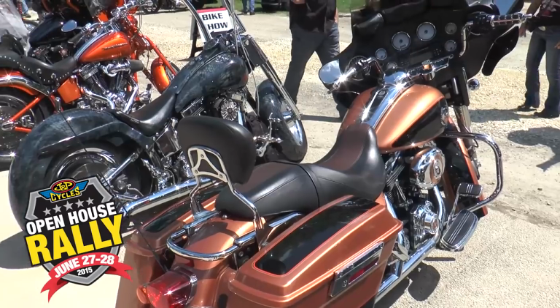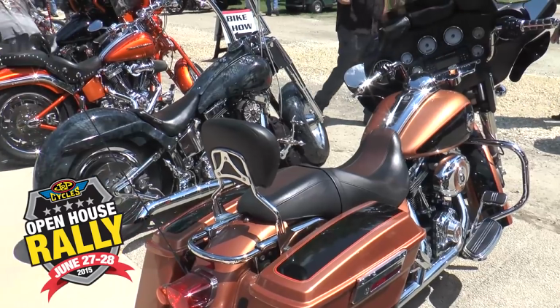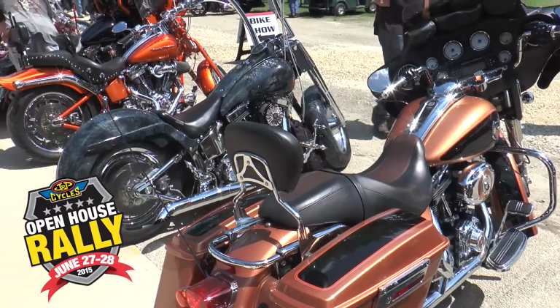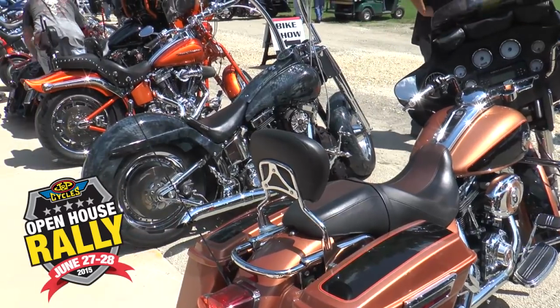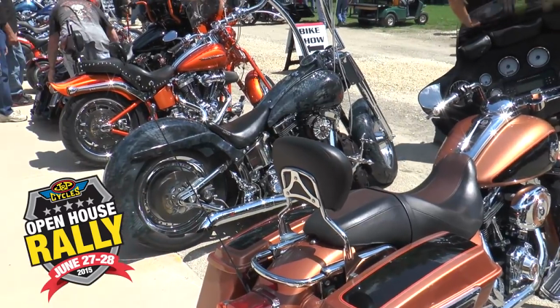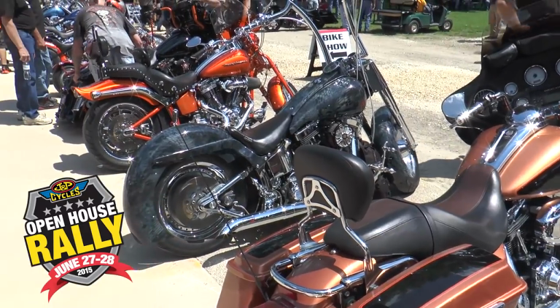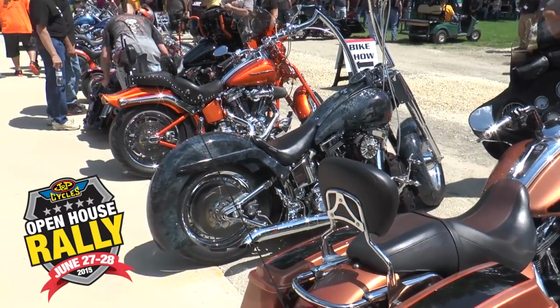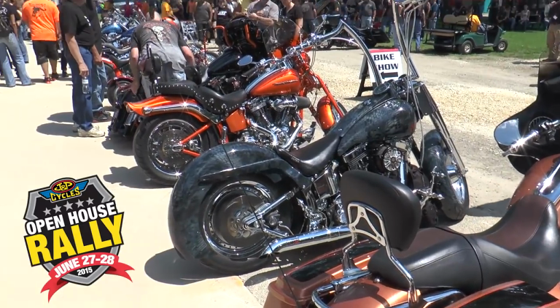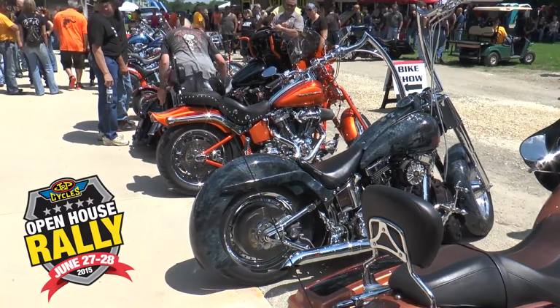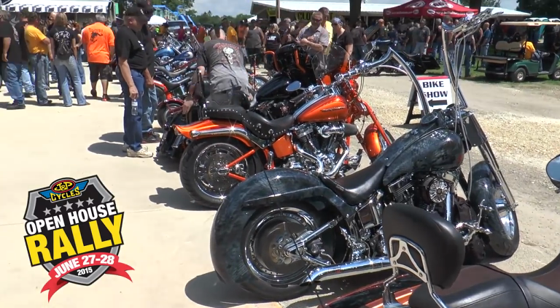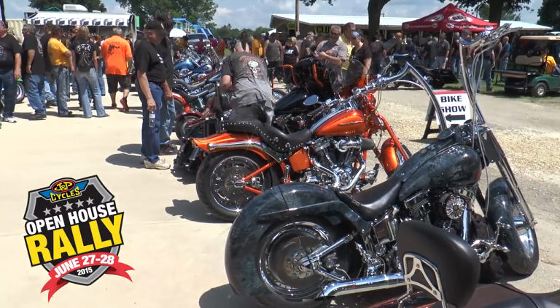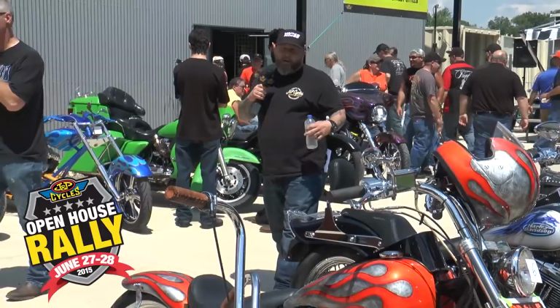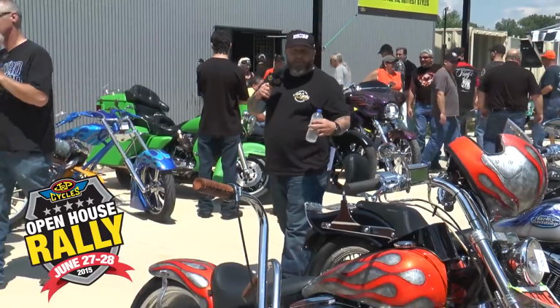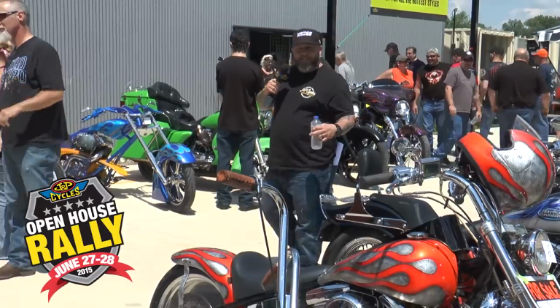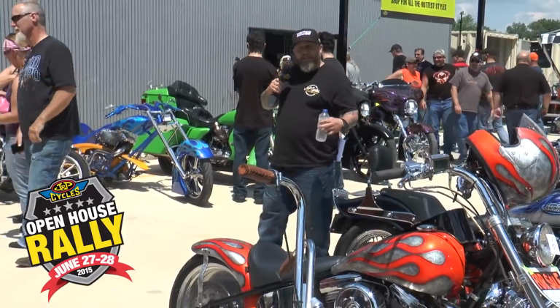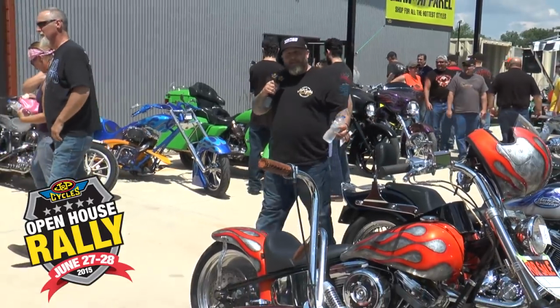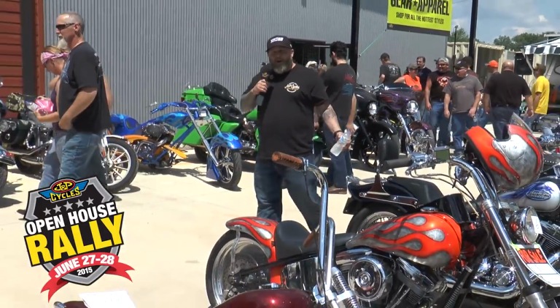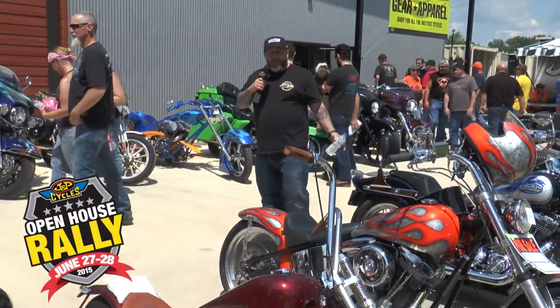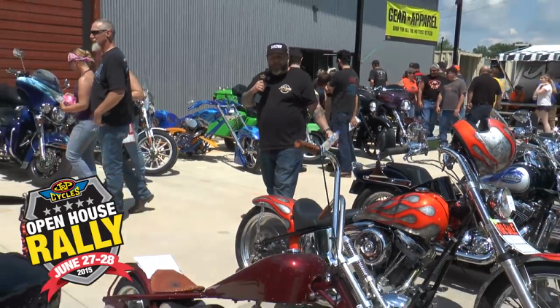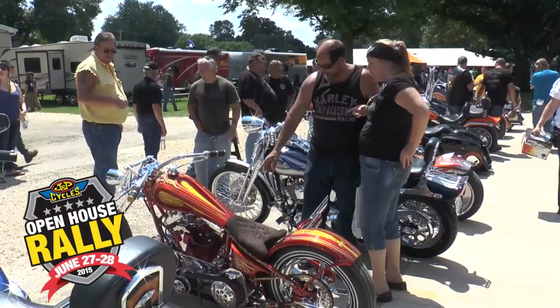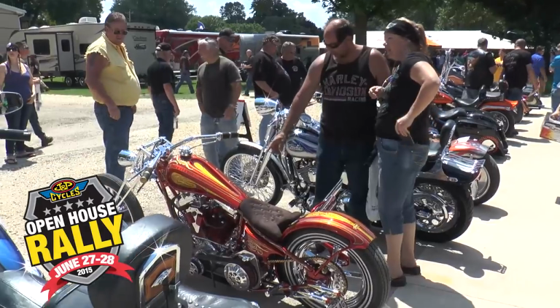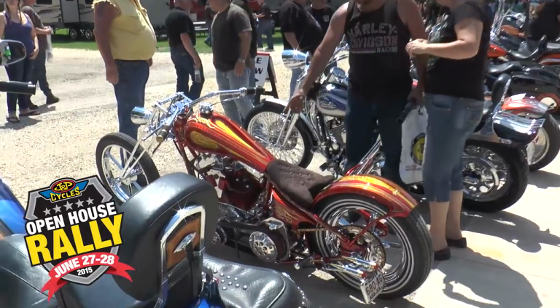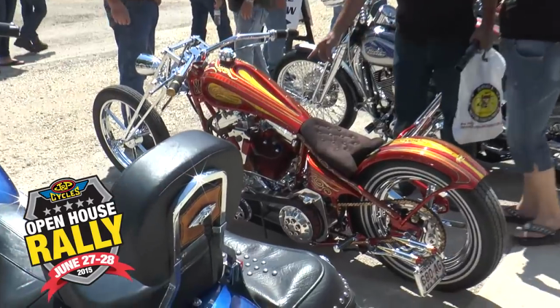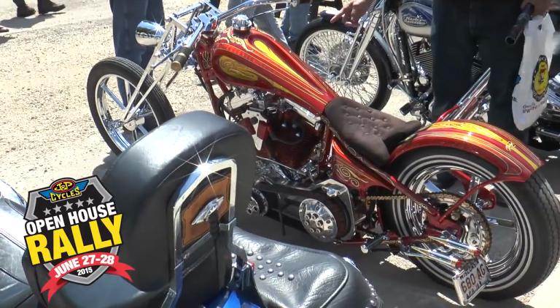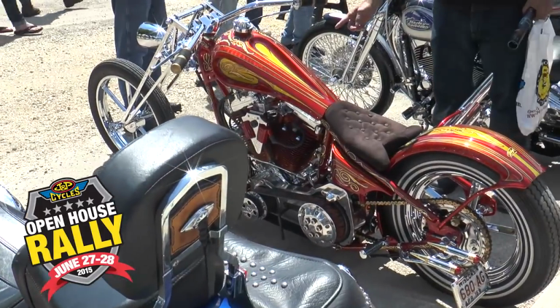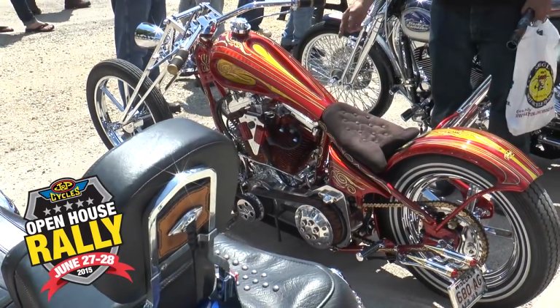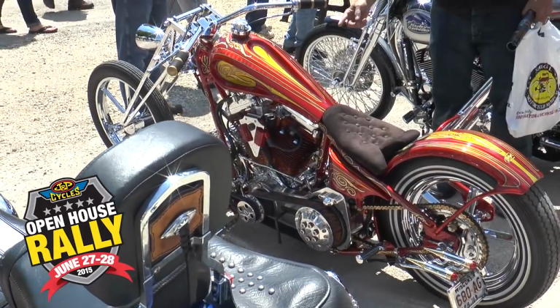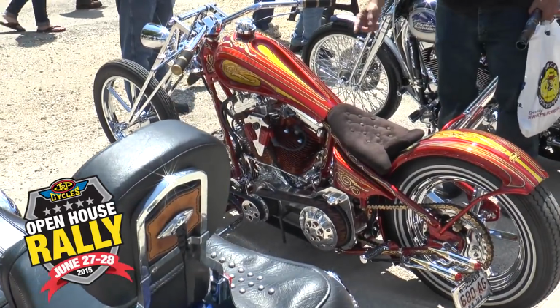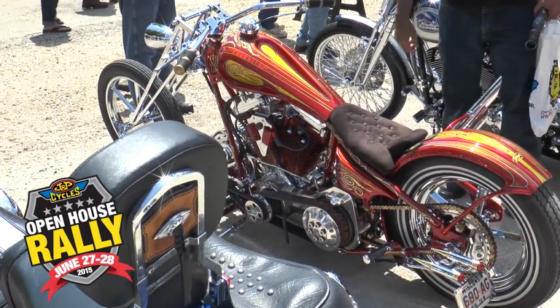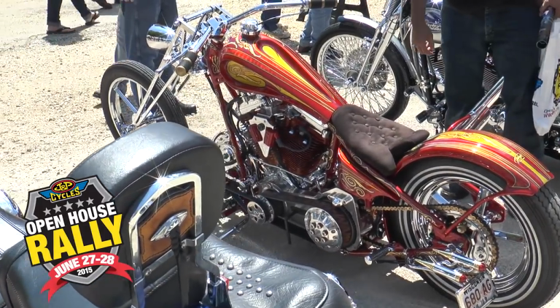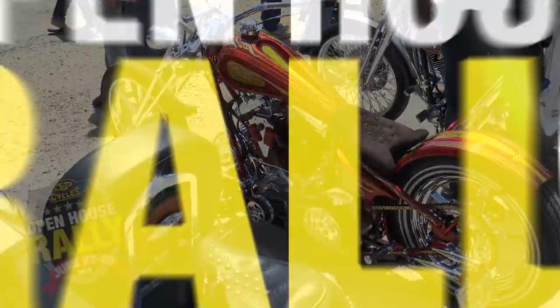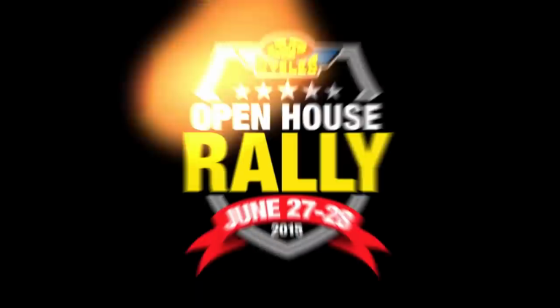One of the great things about Open House is you can bring your own personal bike here and showcase it in the Ride In Bike Show. If your bike's not in the show, at least you can come check out all these awesome bikes.